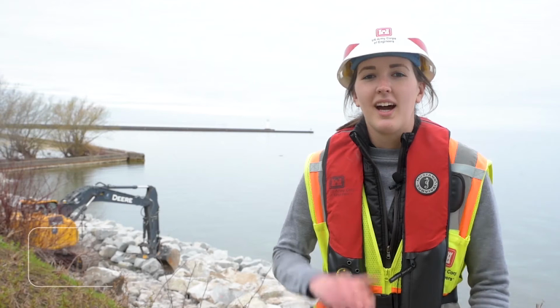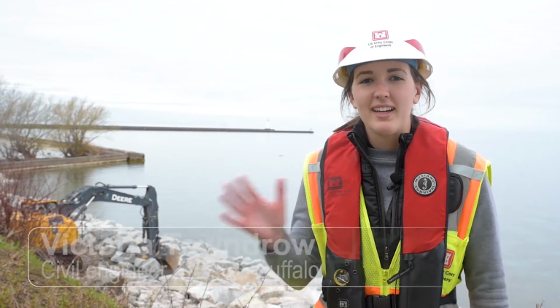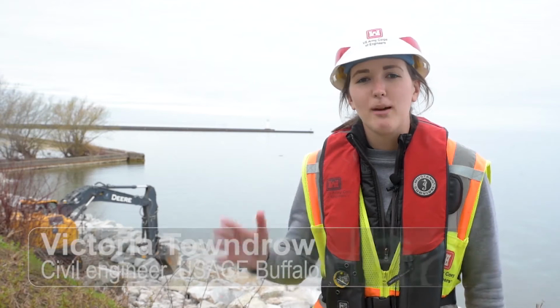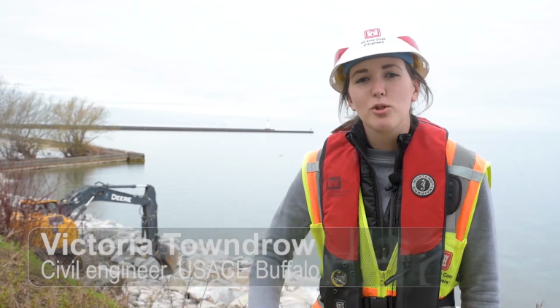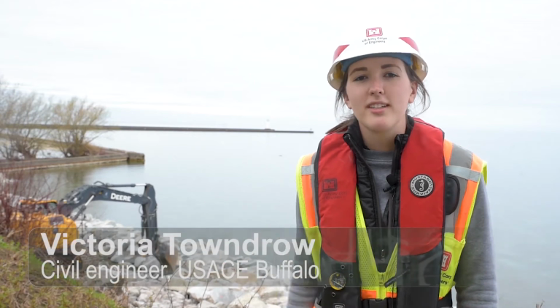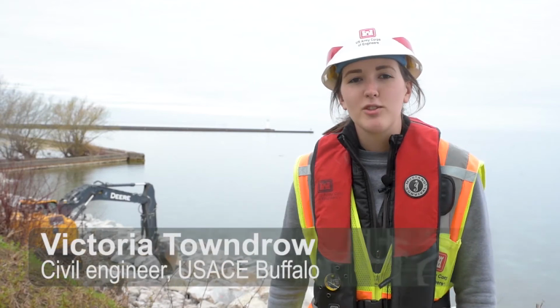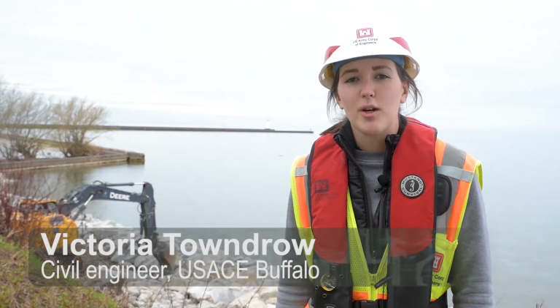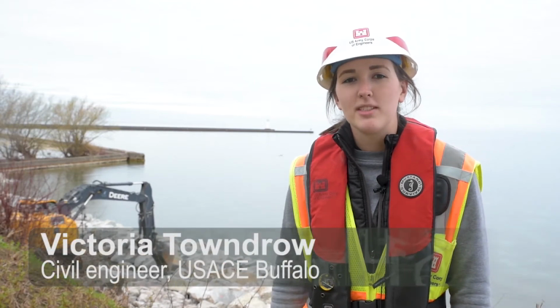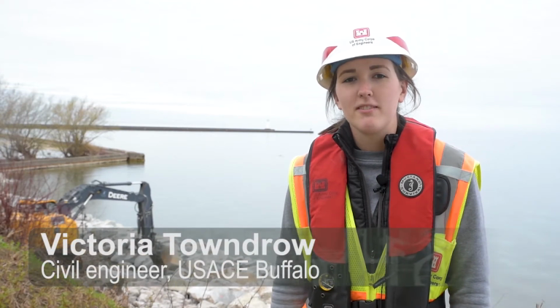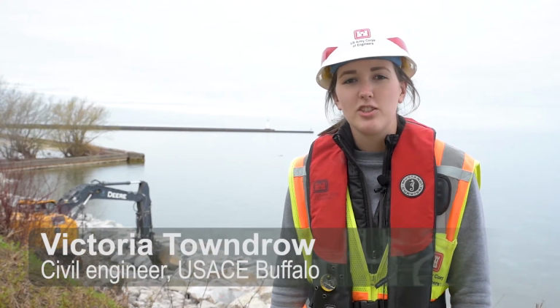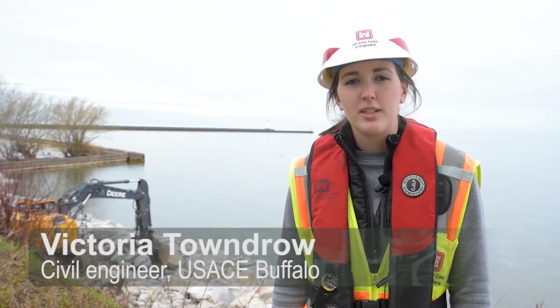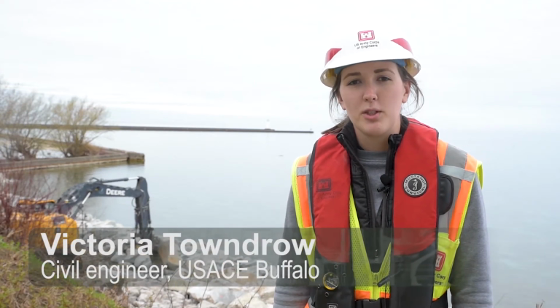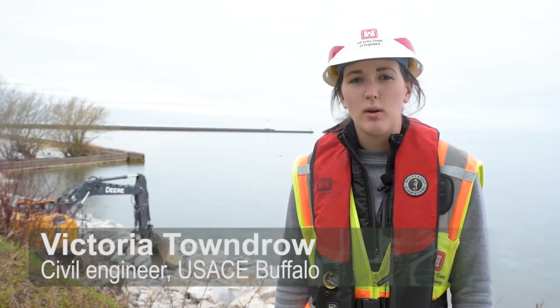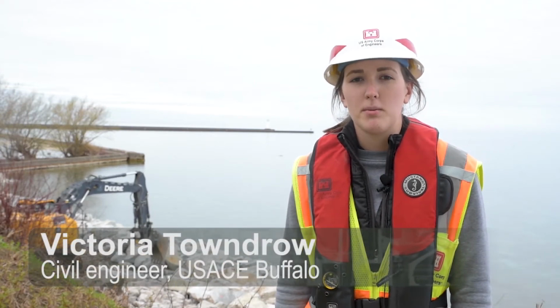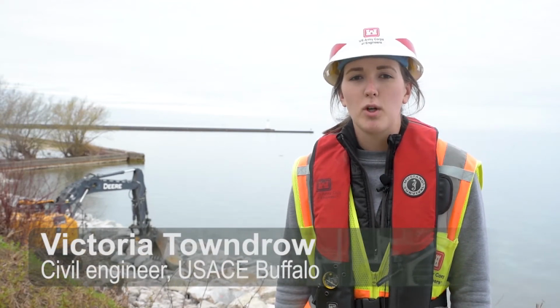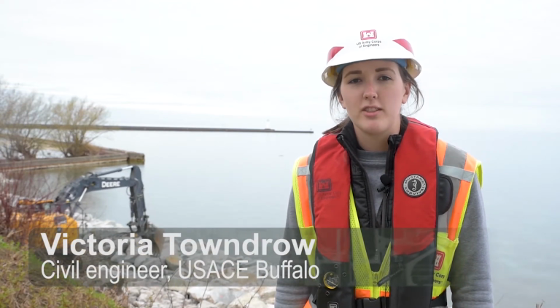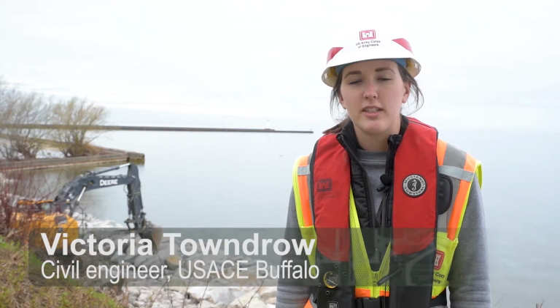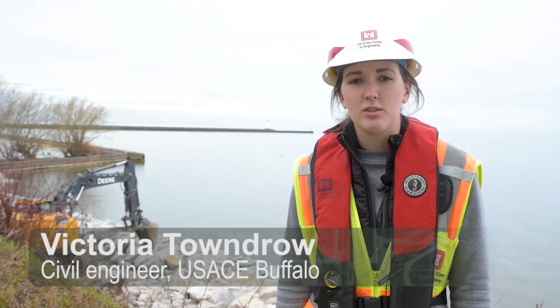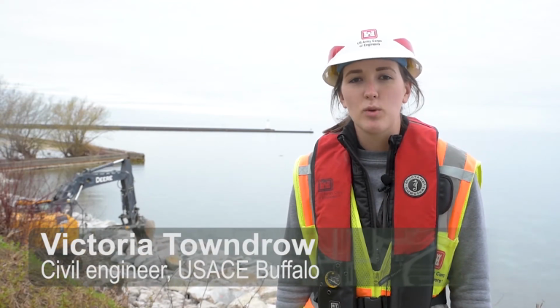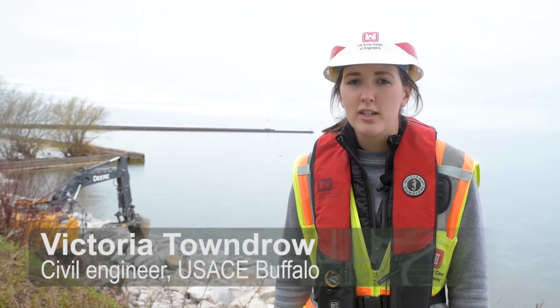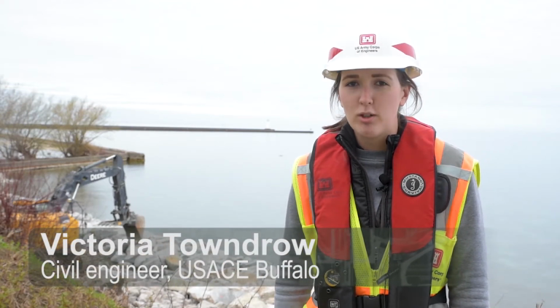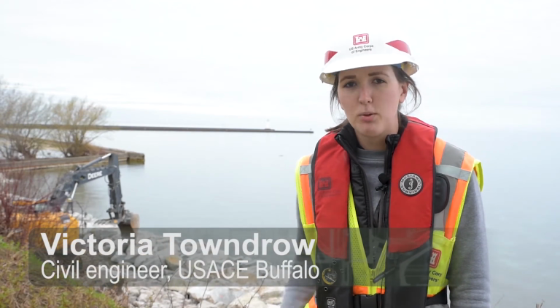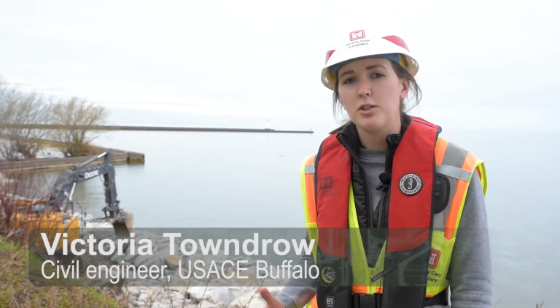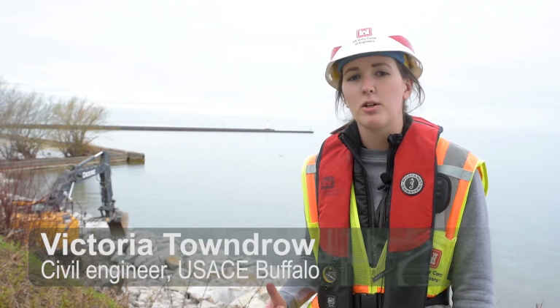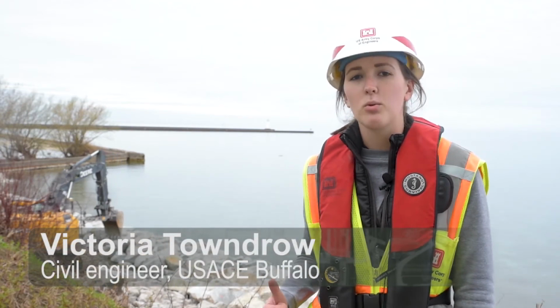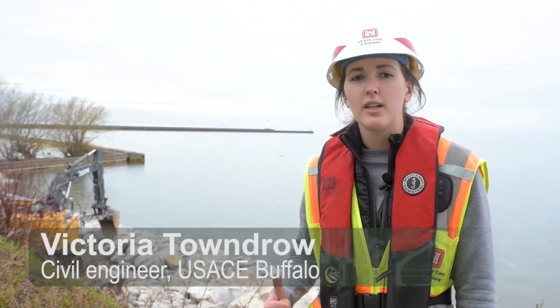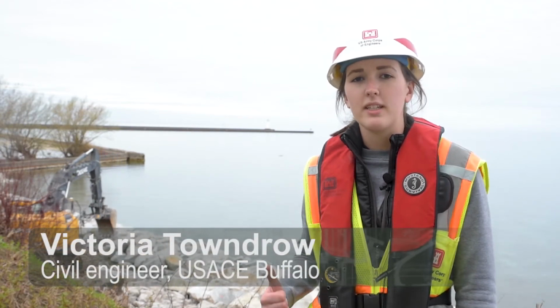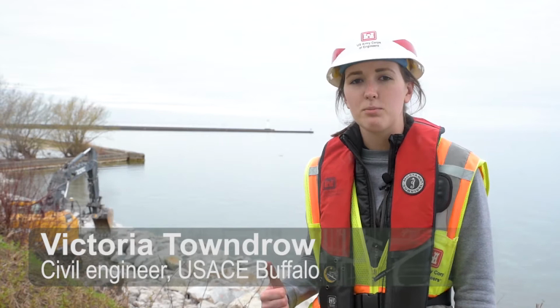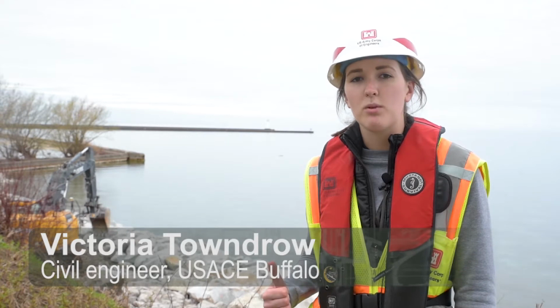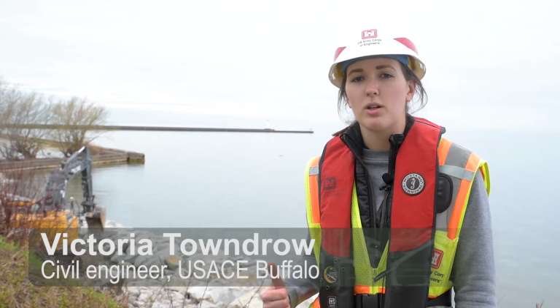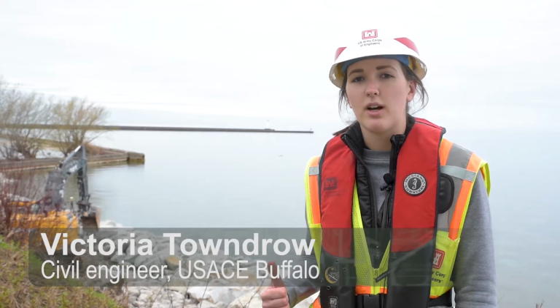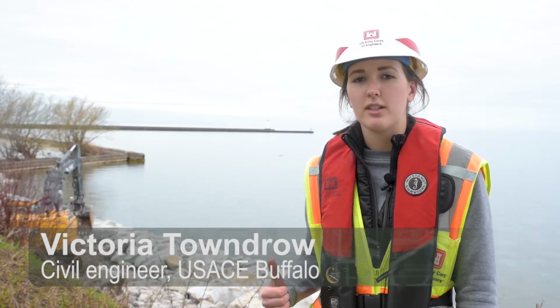Hi, I'm Tori Tondra. I'm a civil engineer with the U.S. Army Corps of Engineers. We're out here in Sotus Point, New York, working on the East Breakwater project.